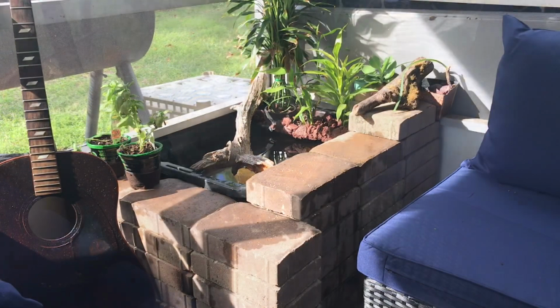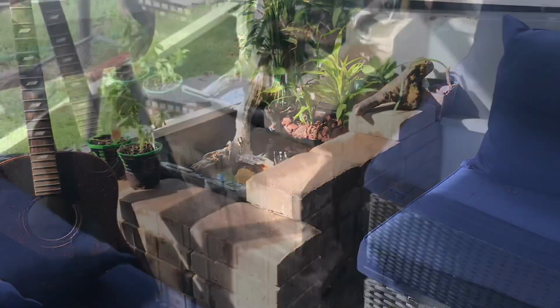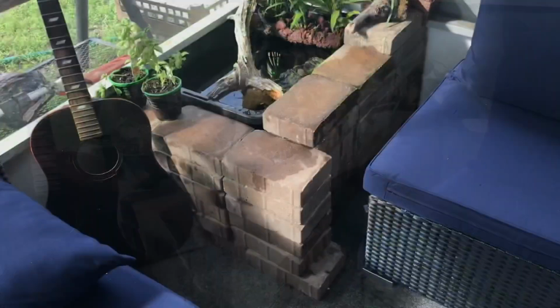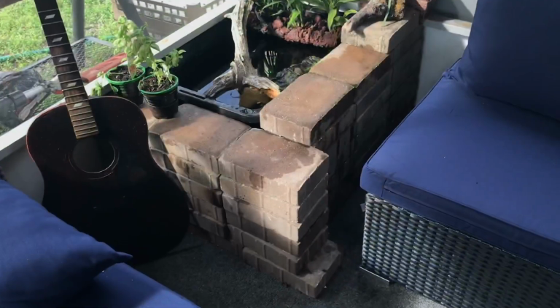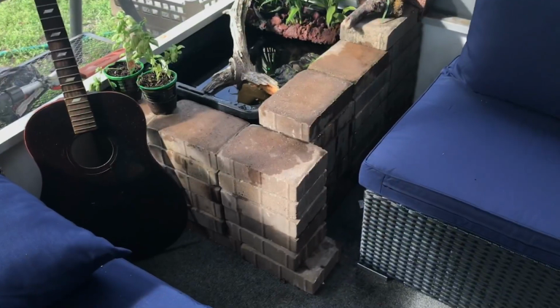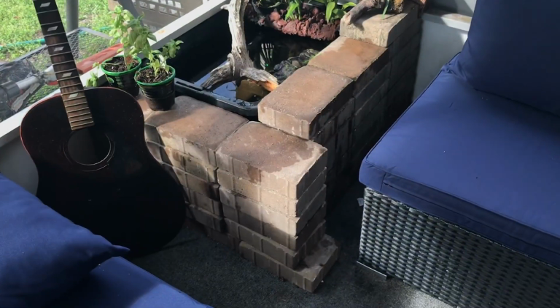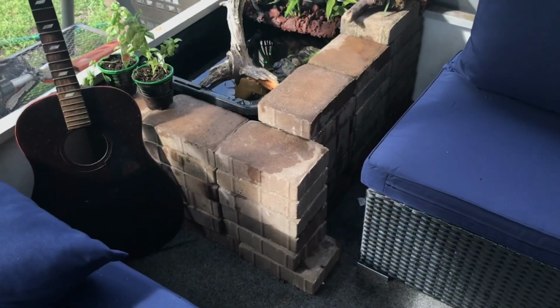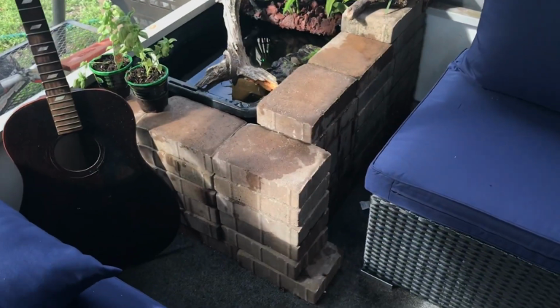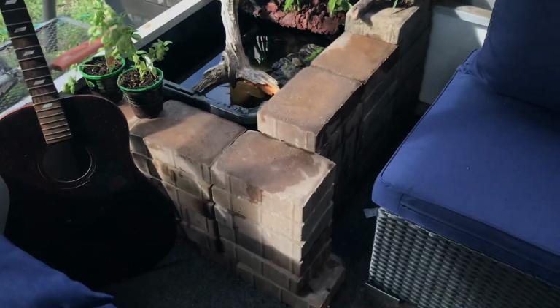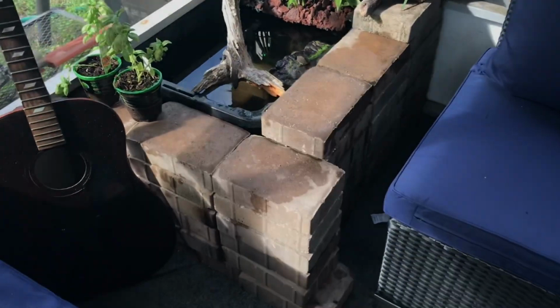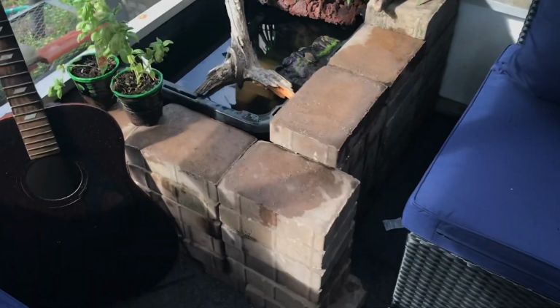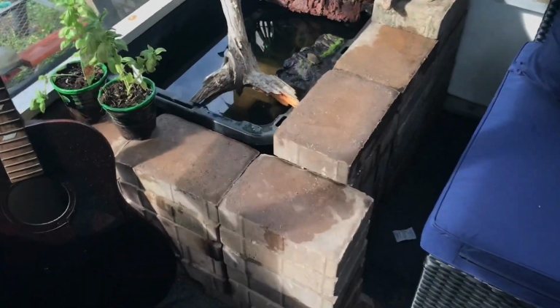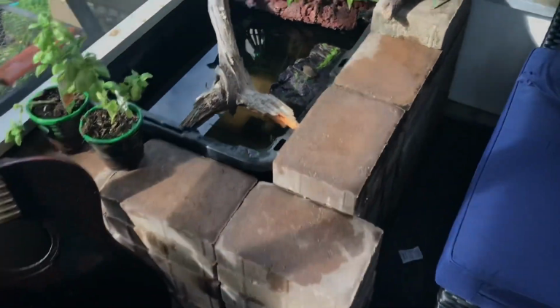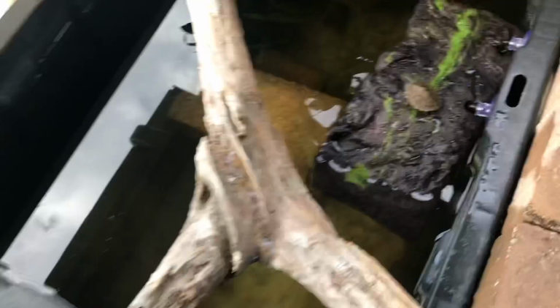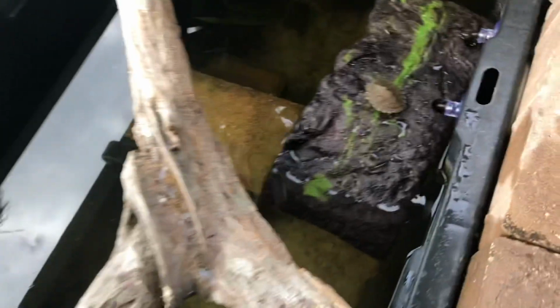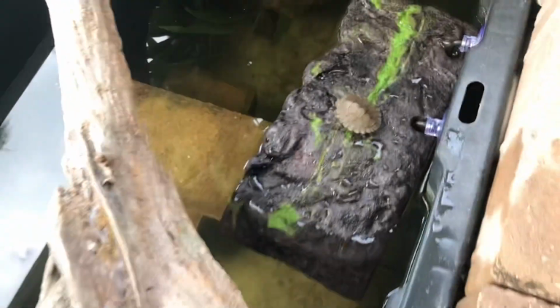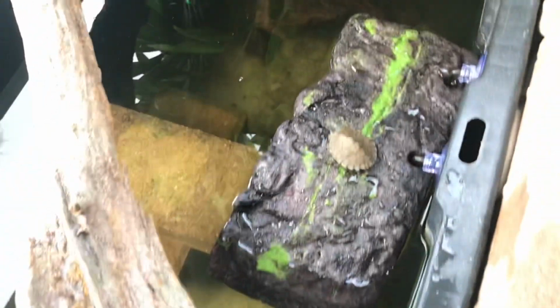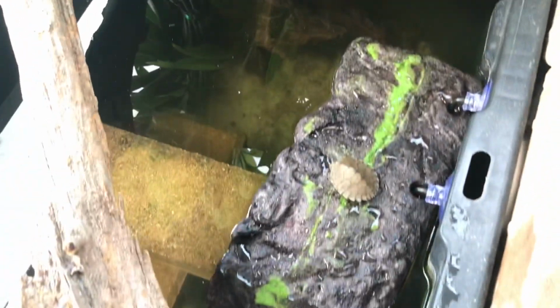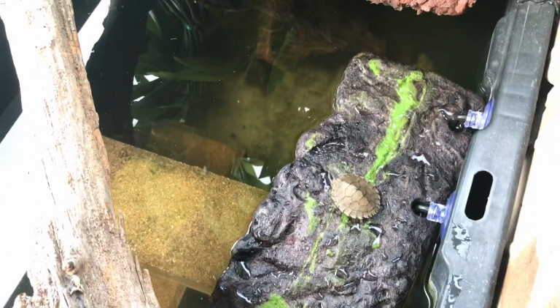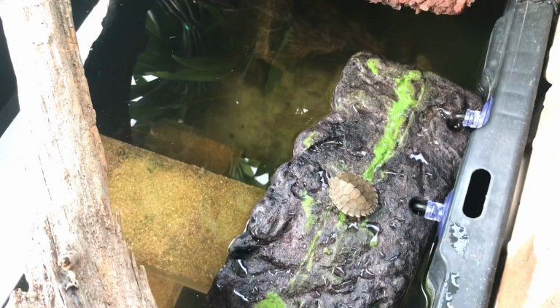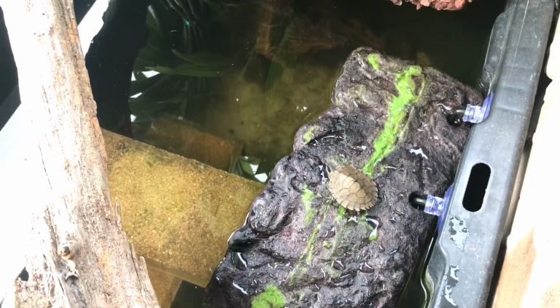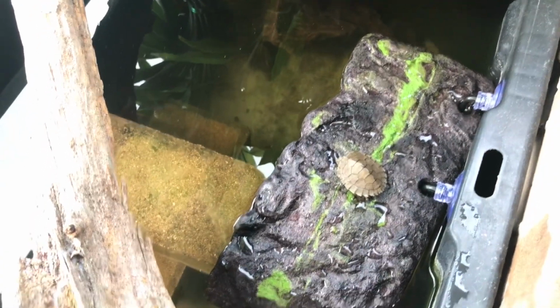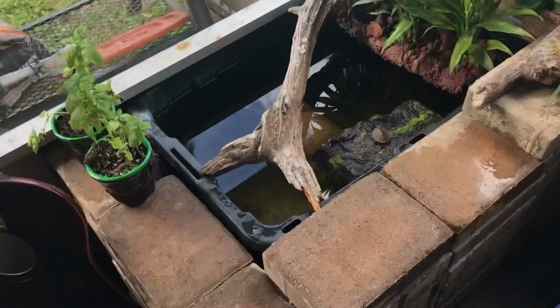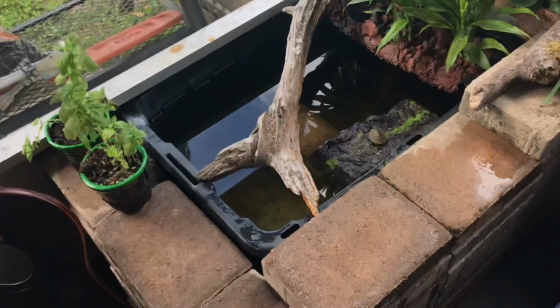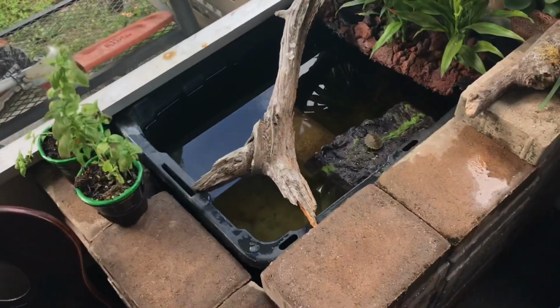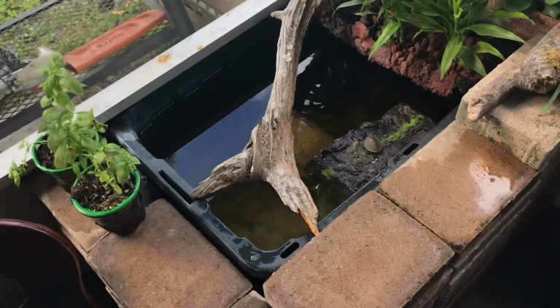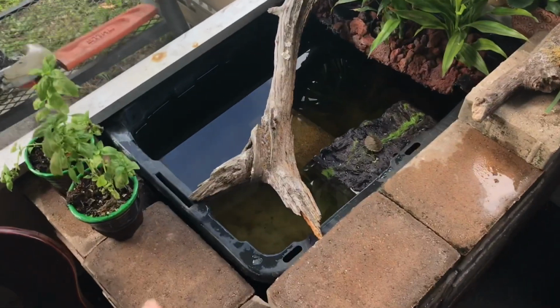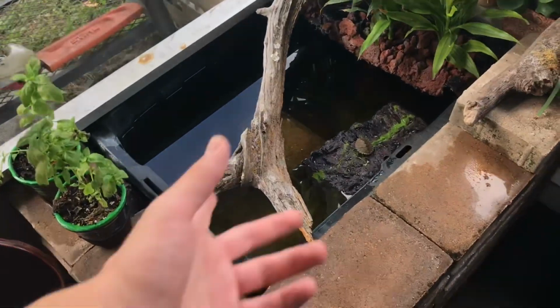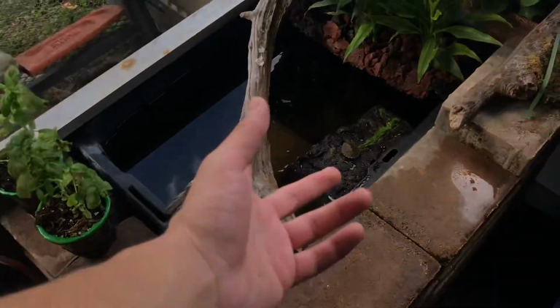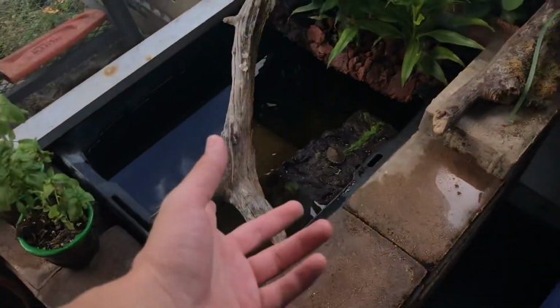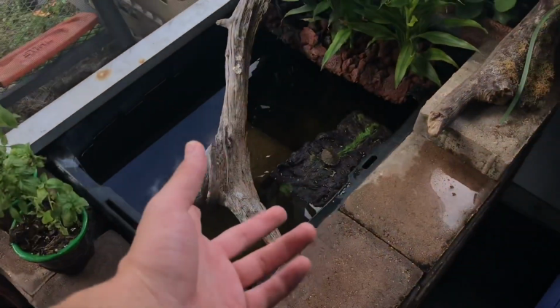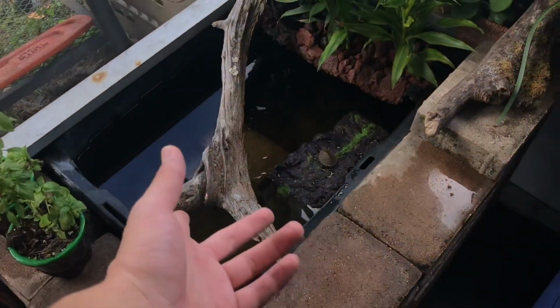We're finally done, yes sir! Spiky's still chilling on there. And of course, roll the B-roll.